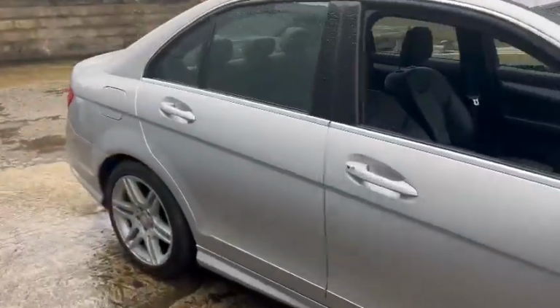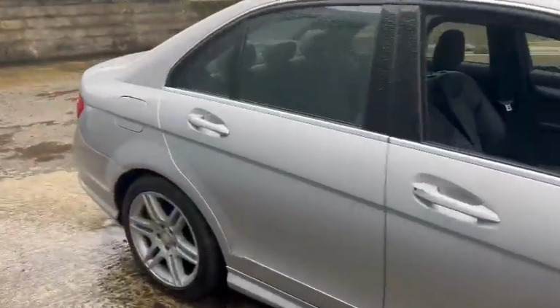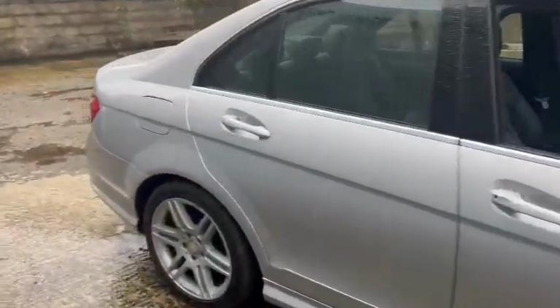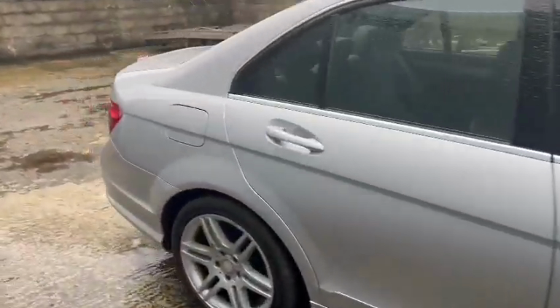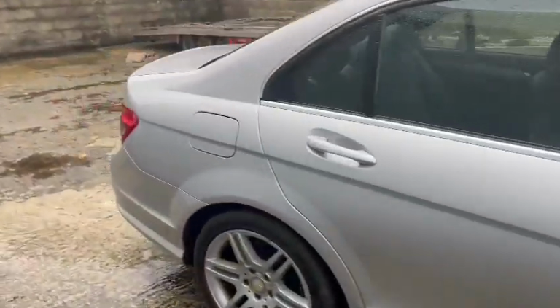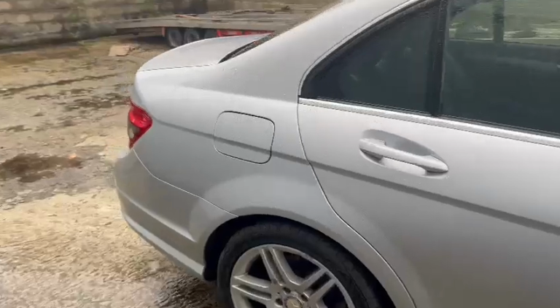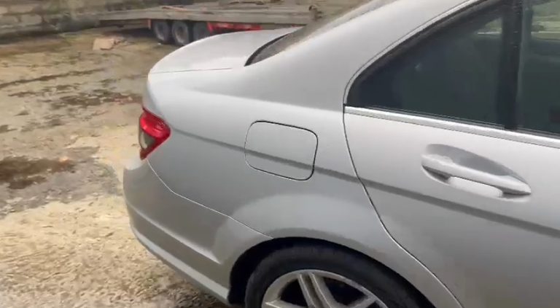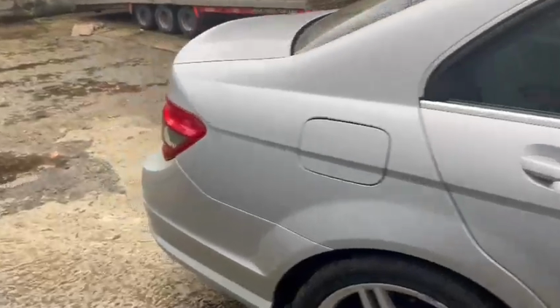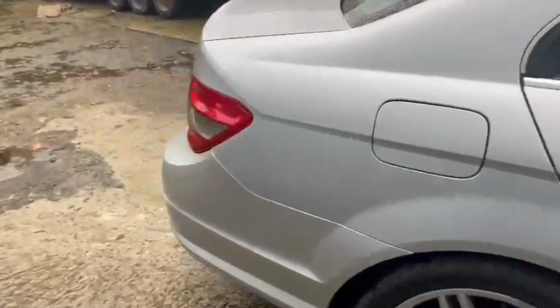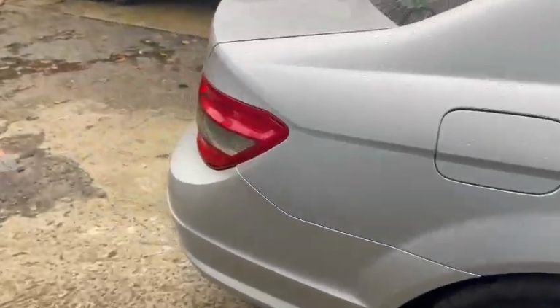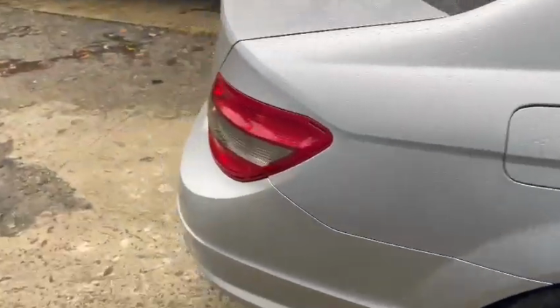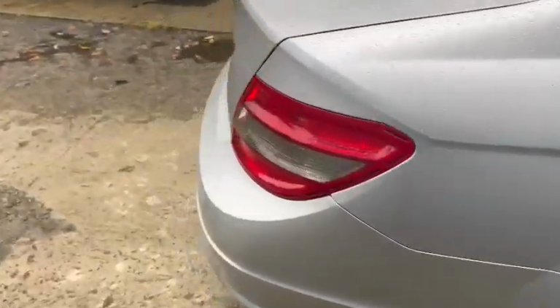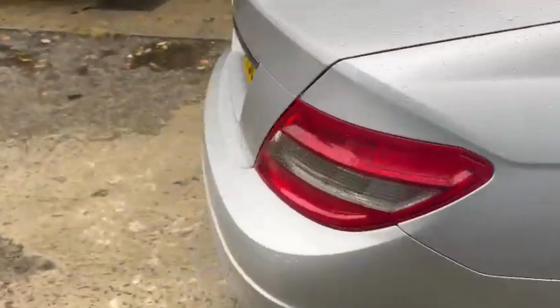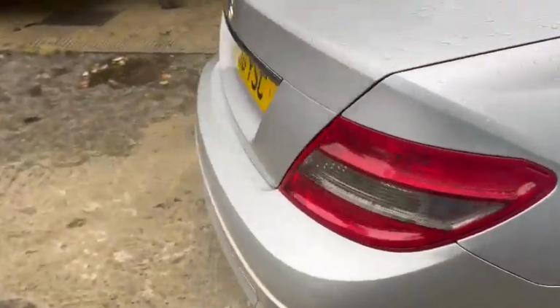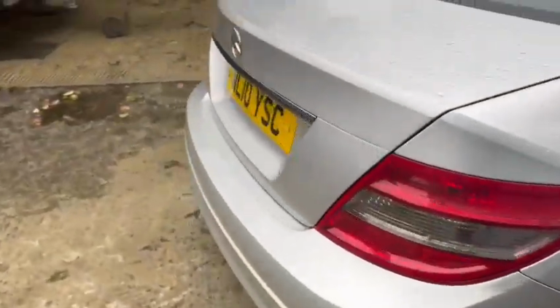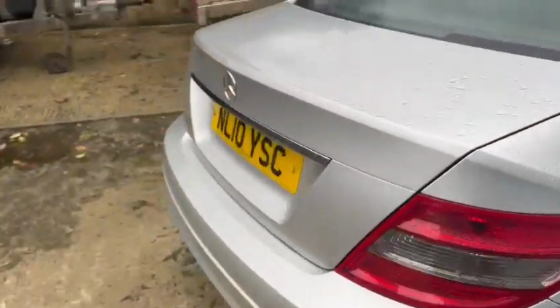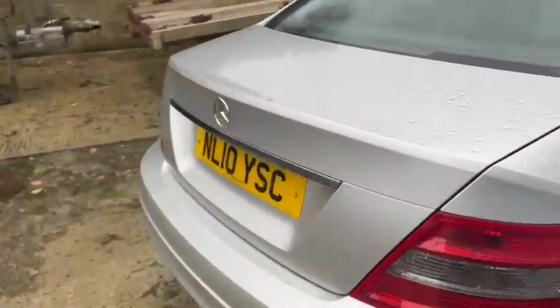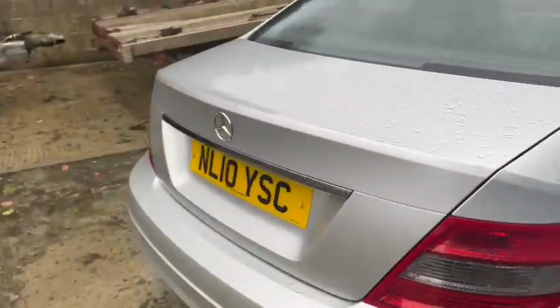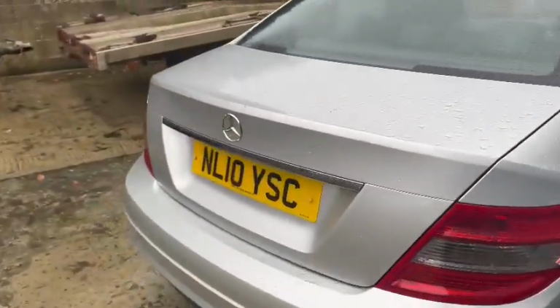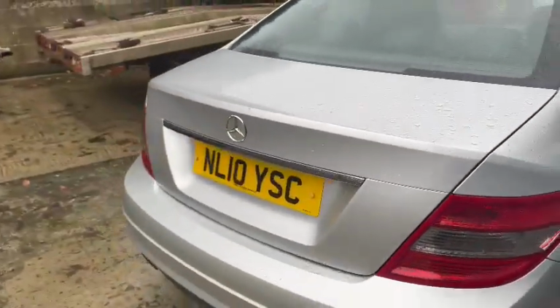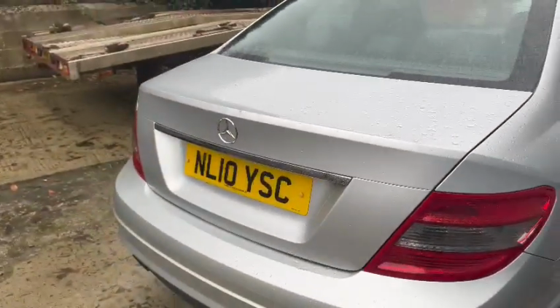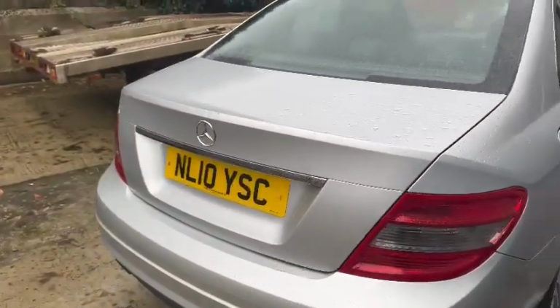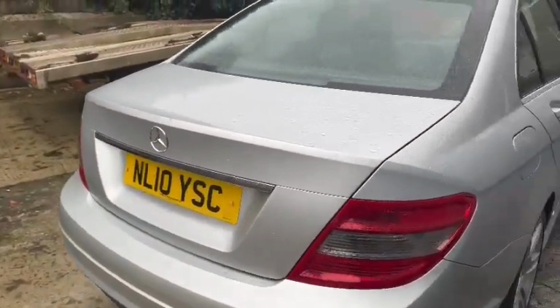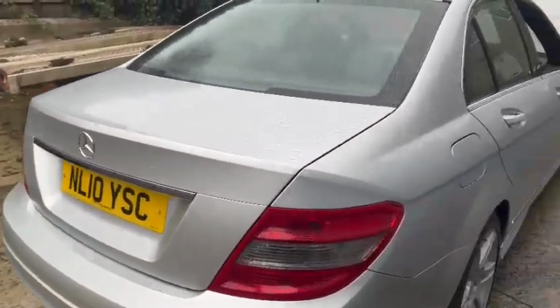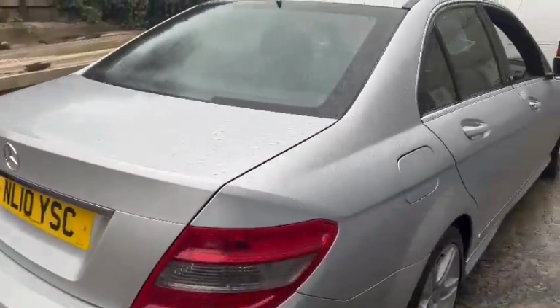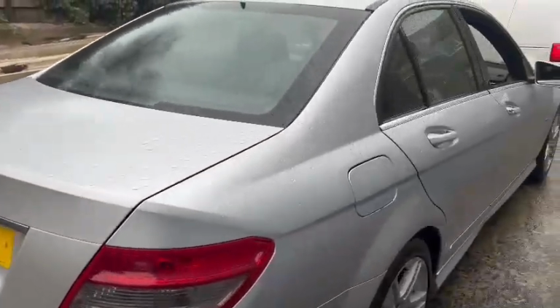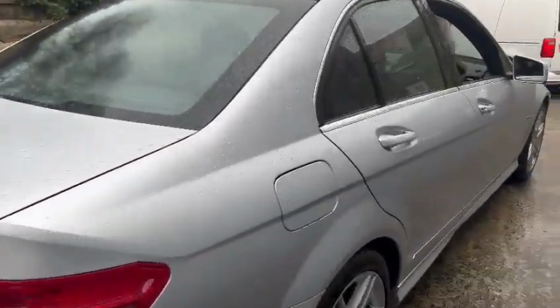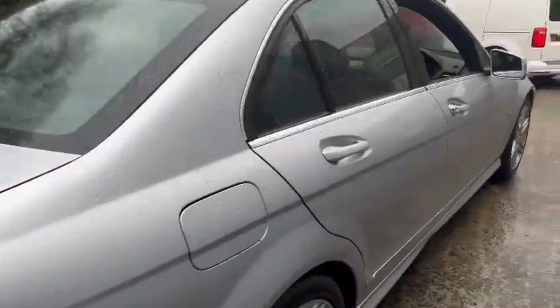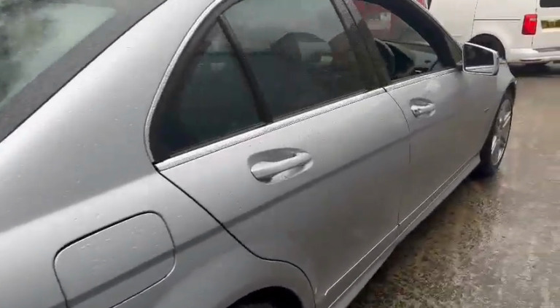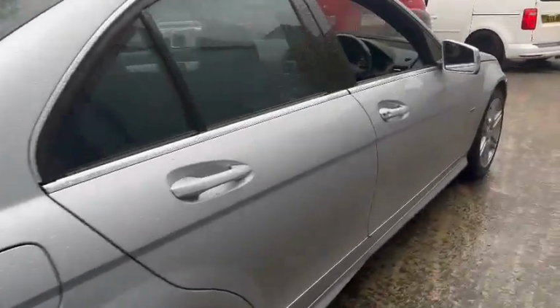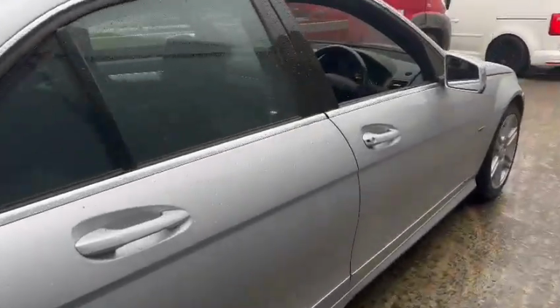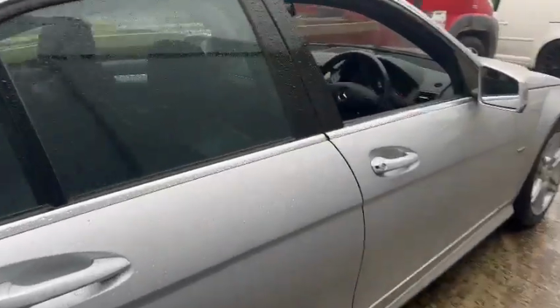No major marks or scrapes on the corner bumpers. Looks straight down the sides, nice and tidy around the rear end — looks a real level thing.